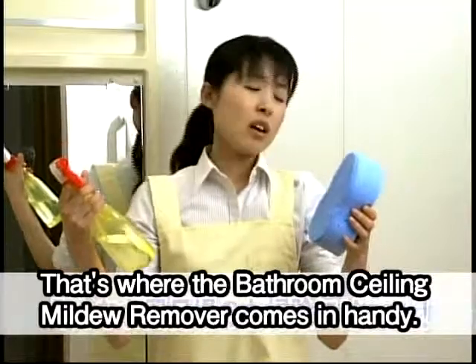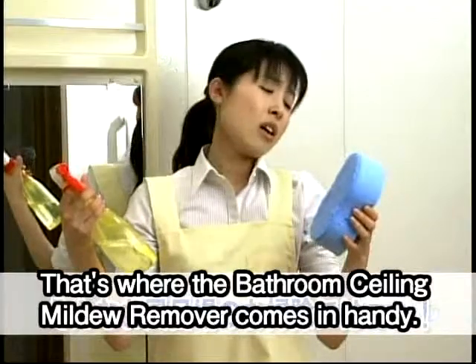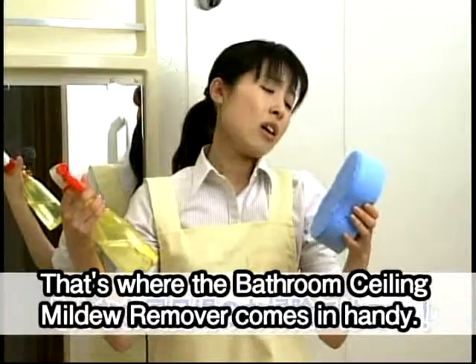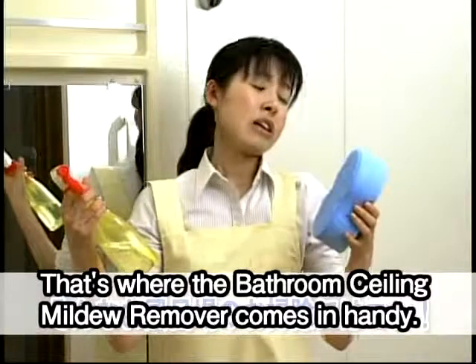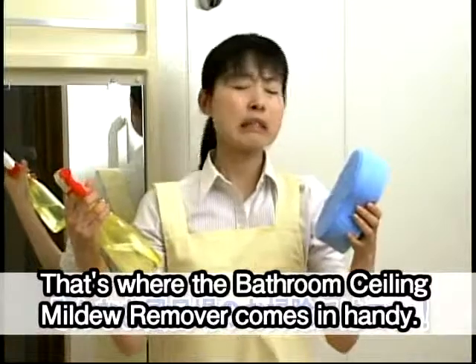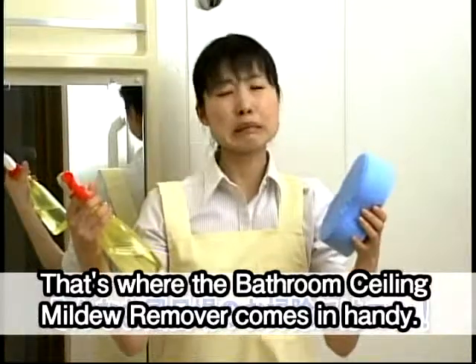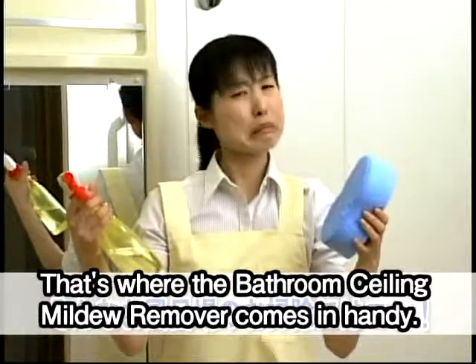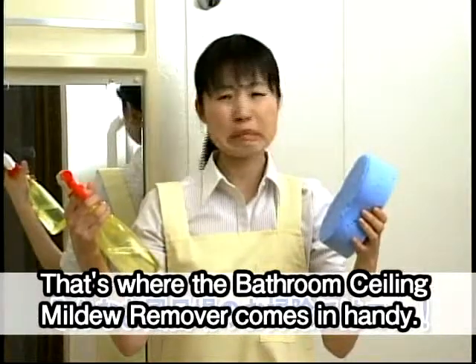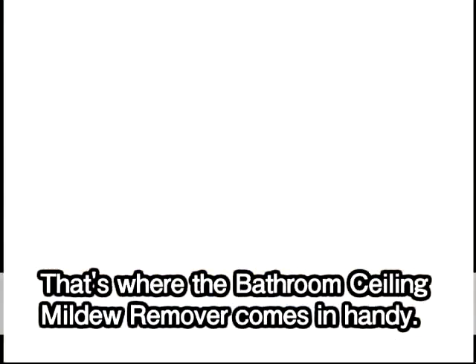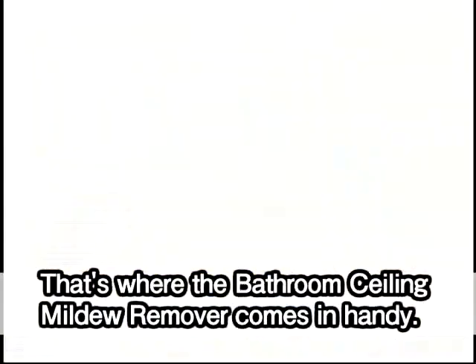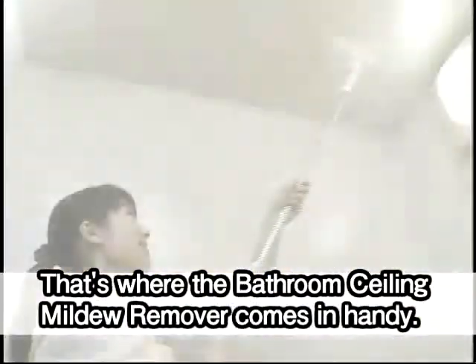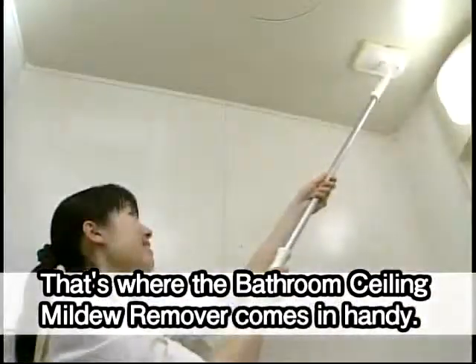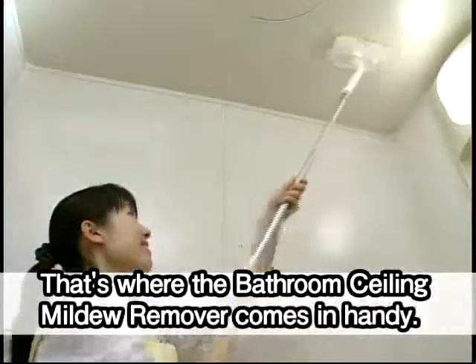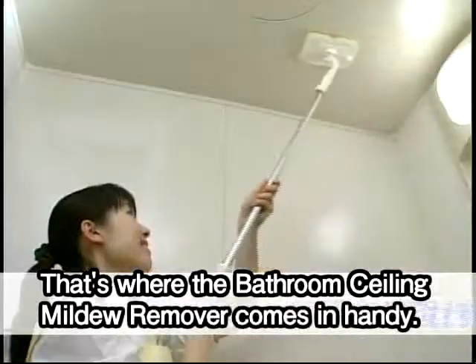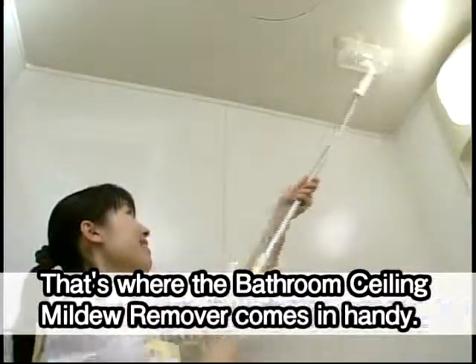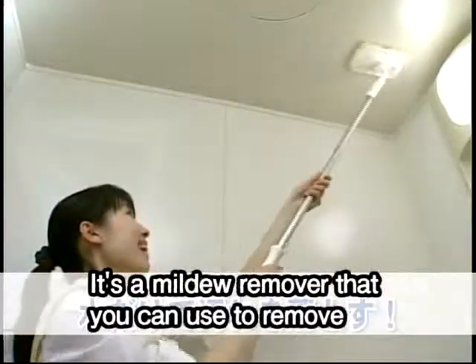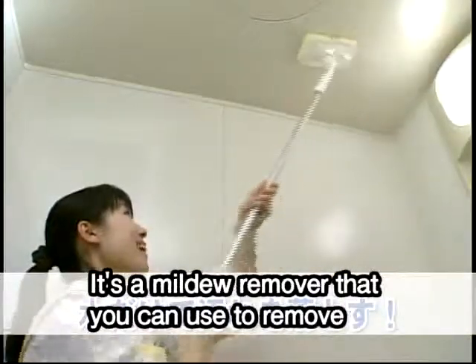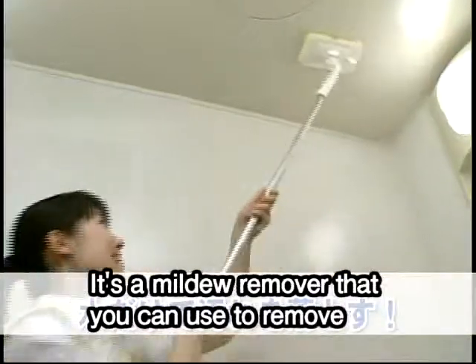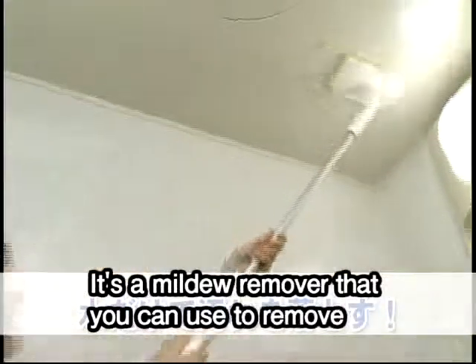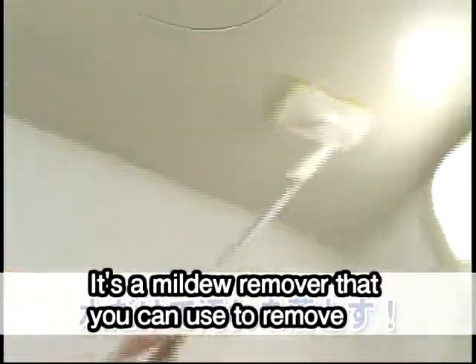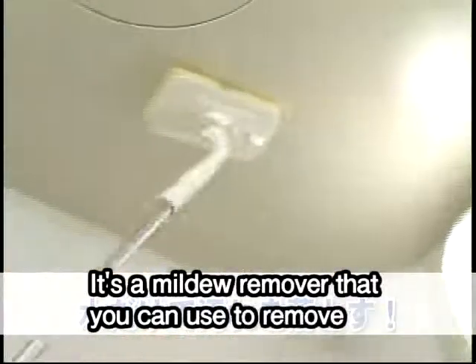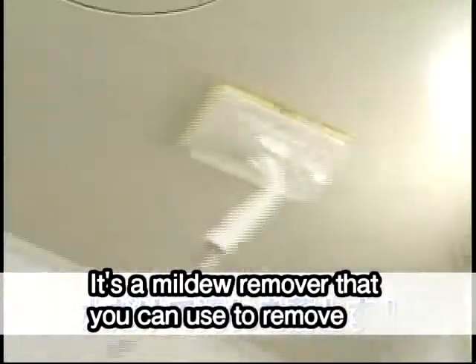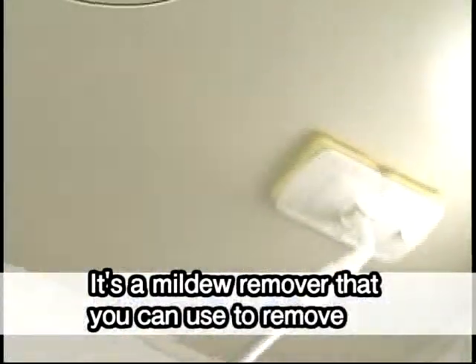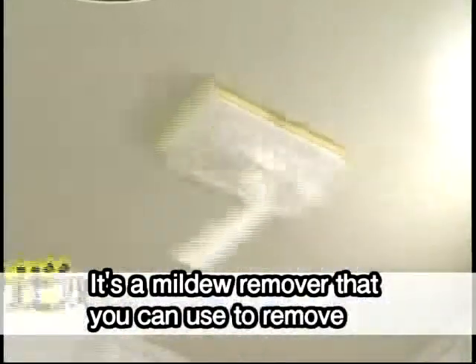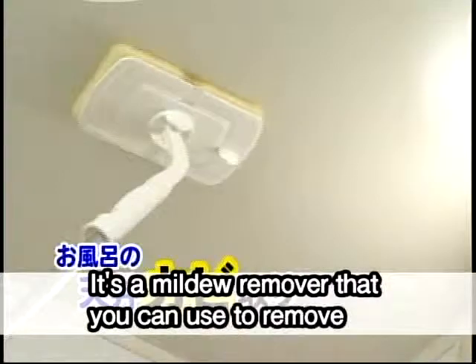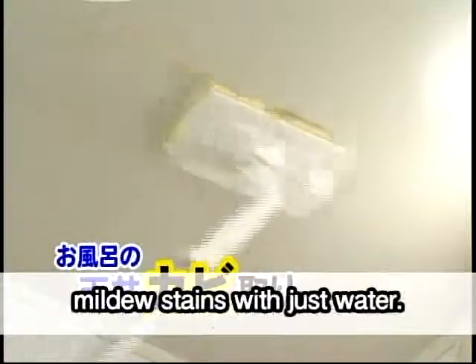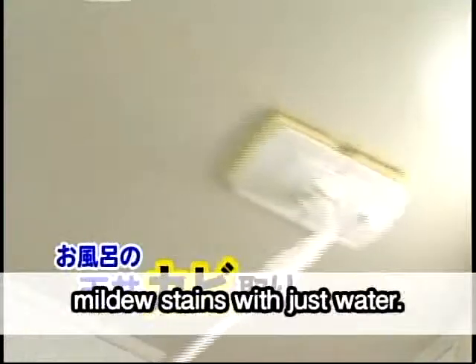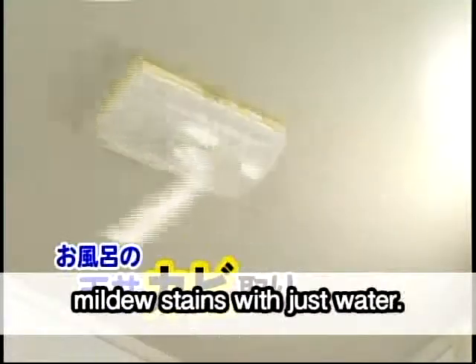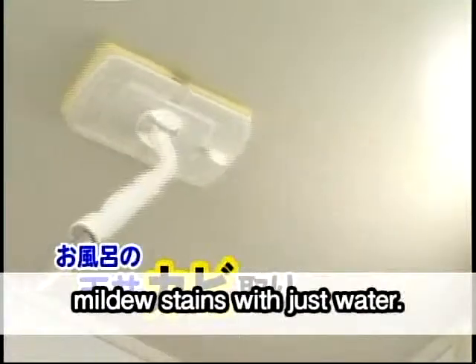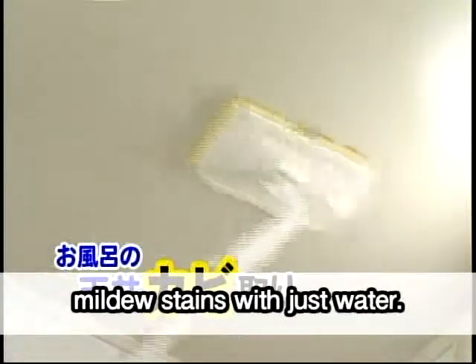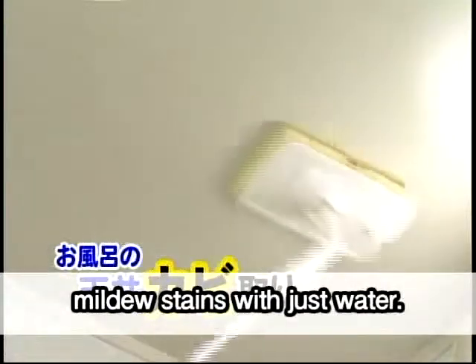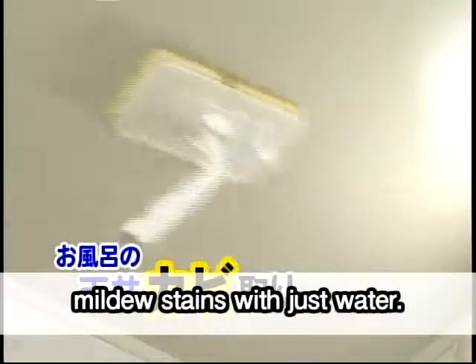That's where the Bathroom Ceiling Mildew Remover comes in handy. It's a mildew remover that you can use to remove mildew stains with just water.